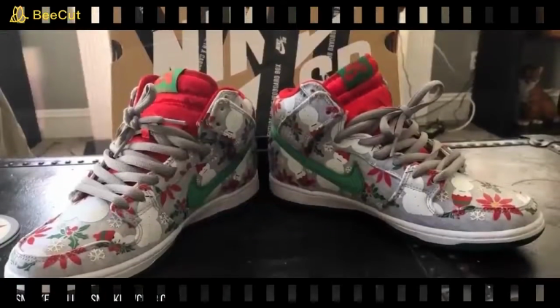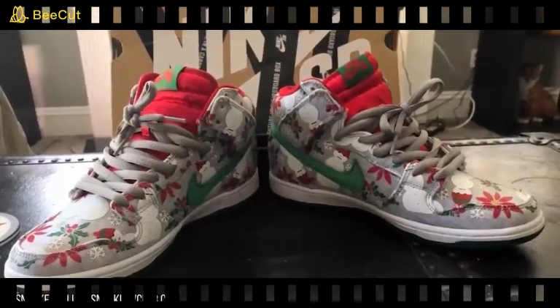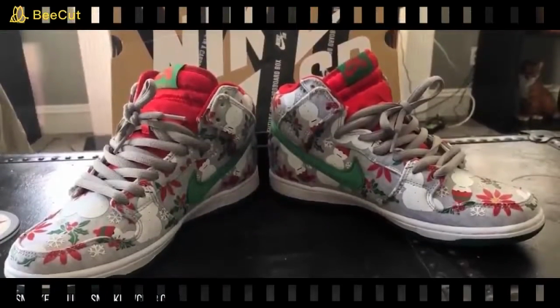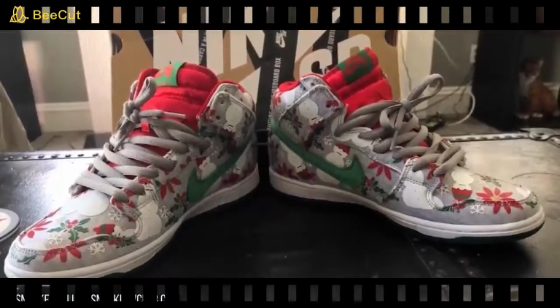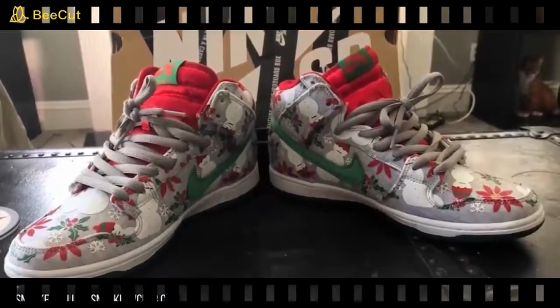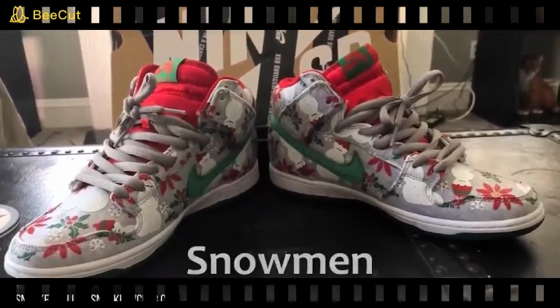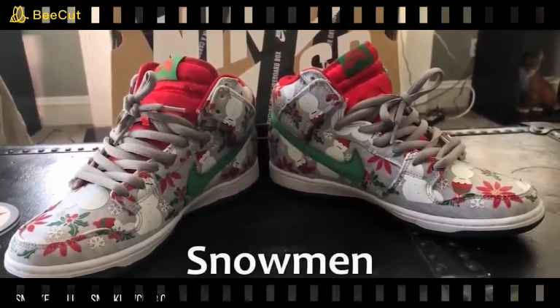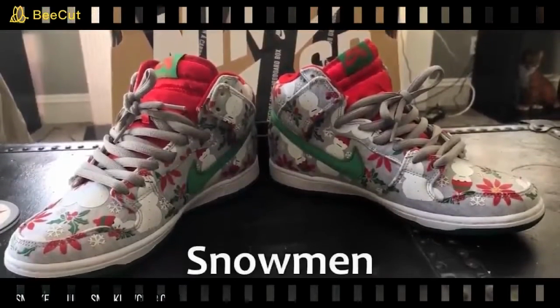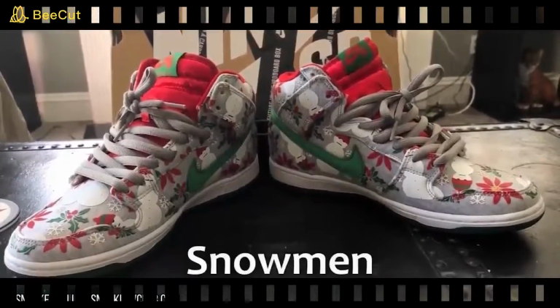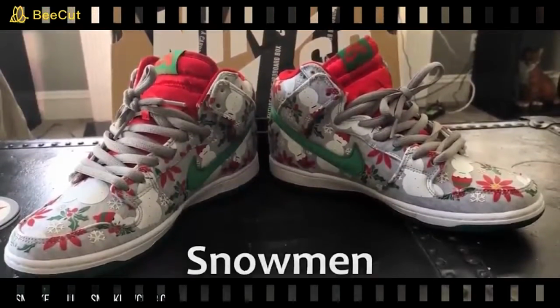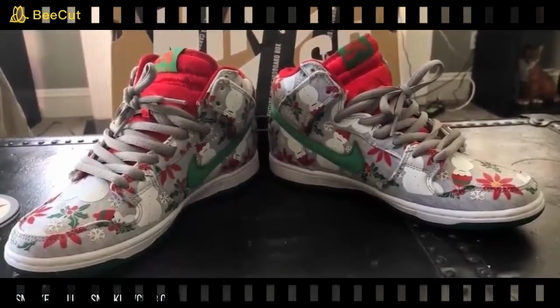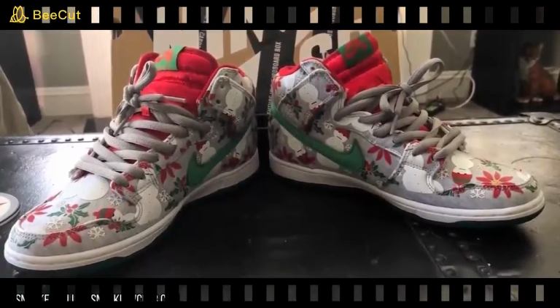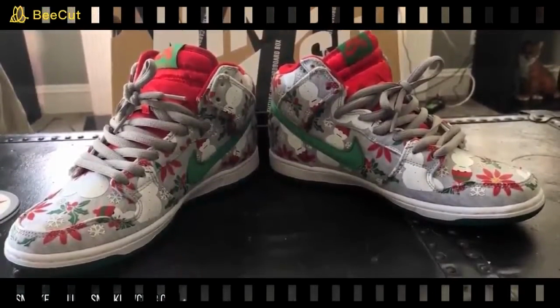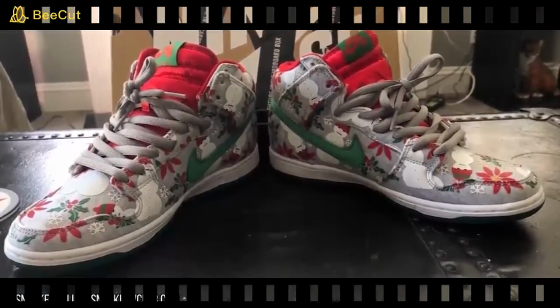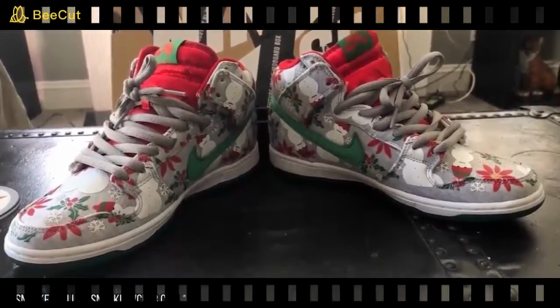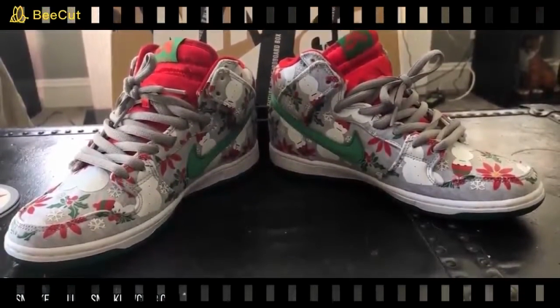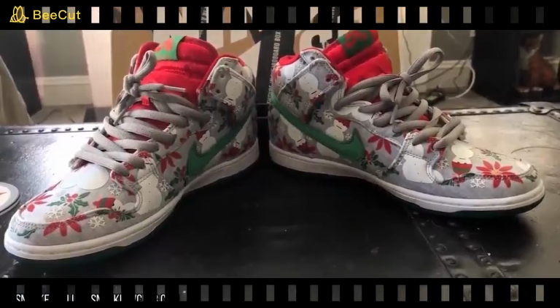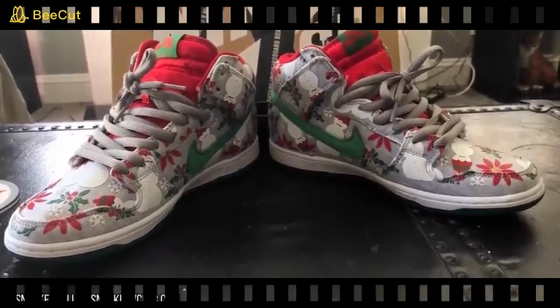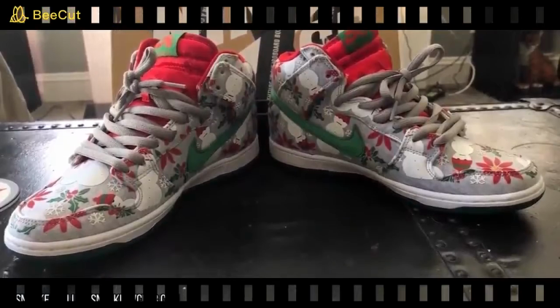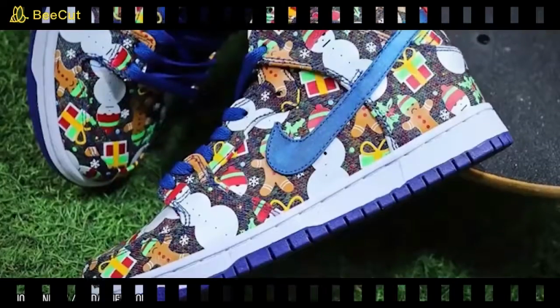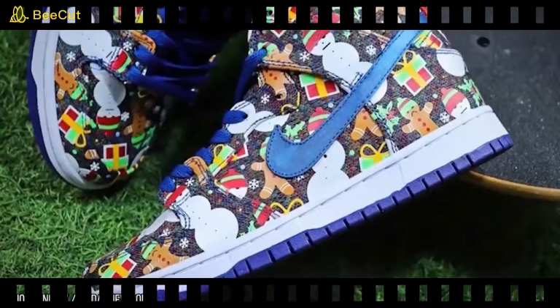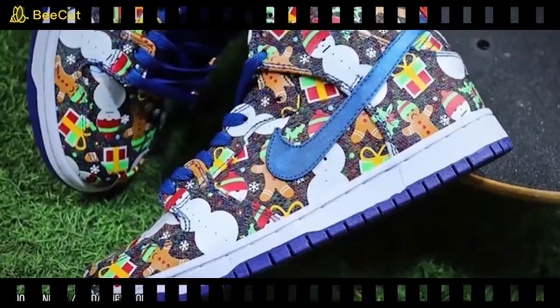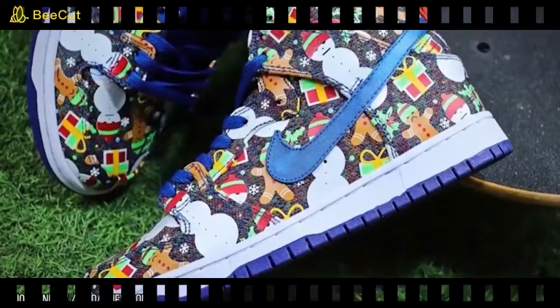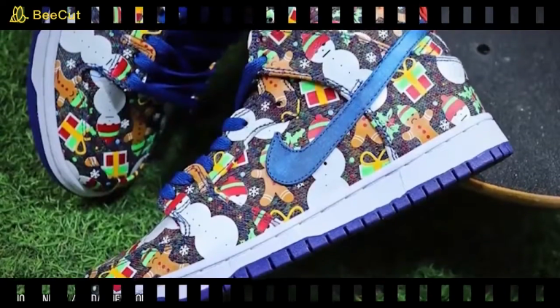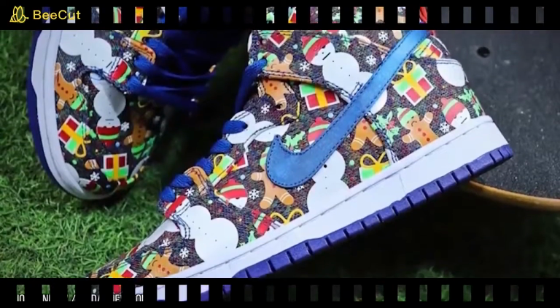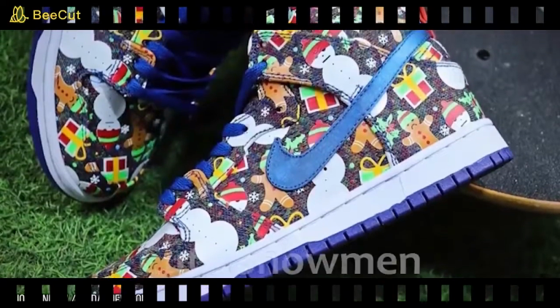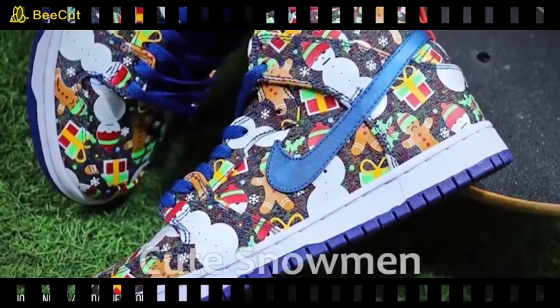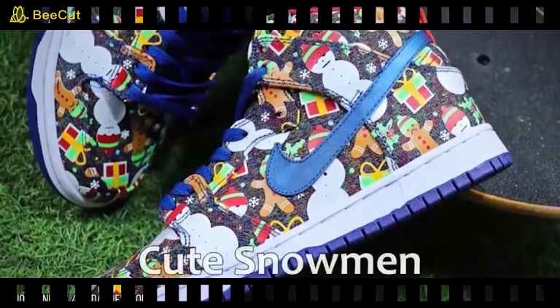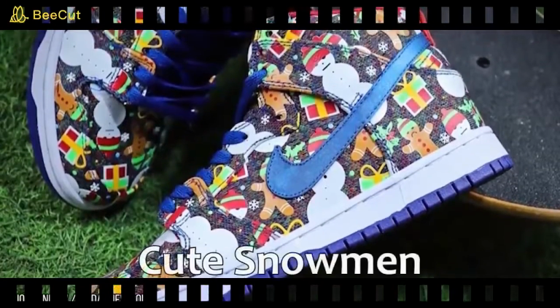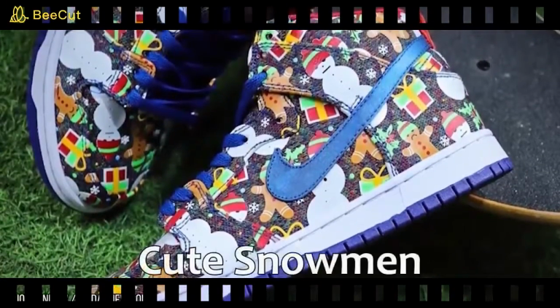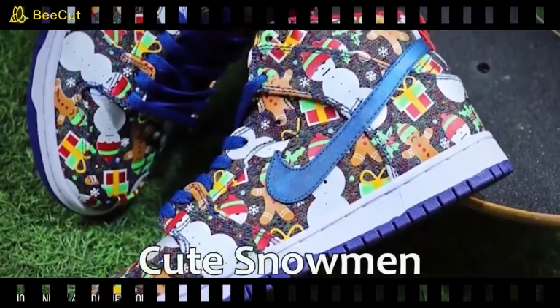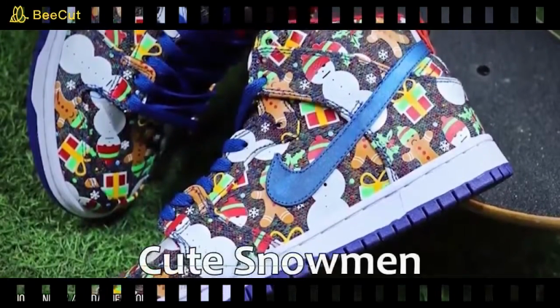The Nike Christmas Promo Shoes — this pair of shoes has little cute snowmen on them. That should be enough to make you want them. Nothing else to say — cute snowmen.